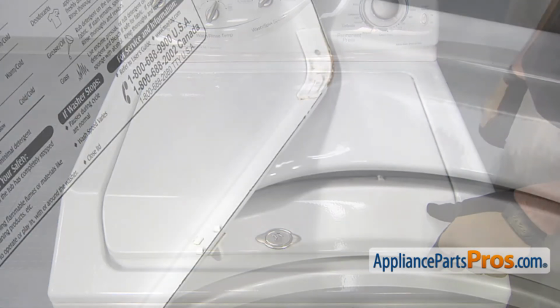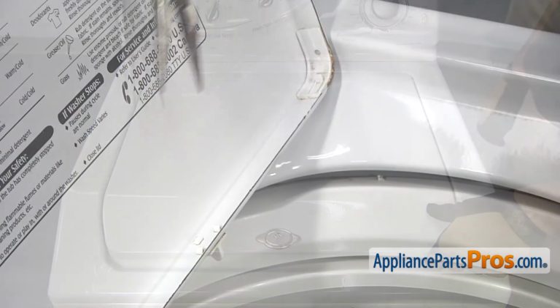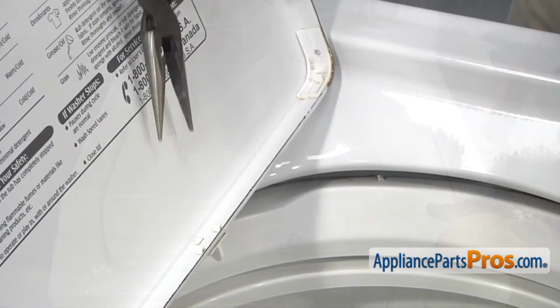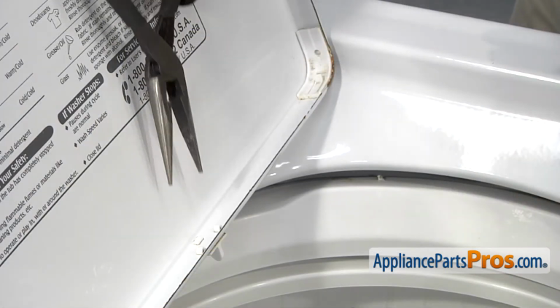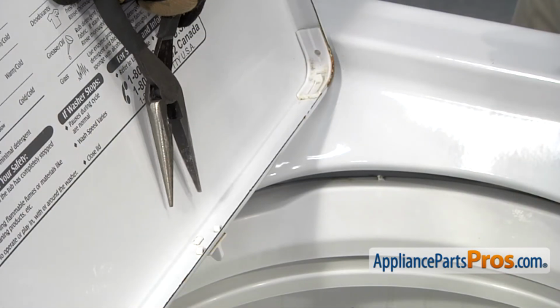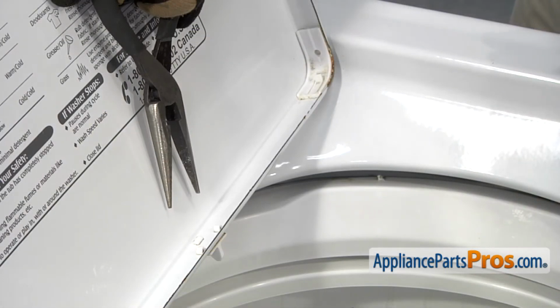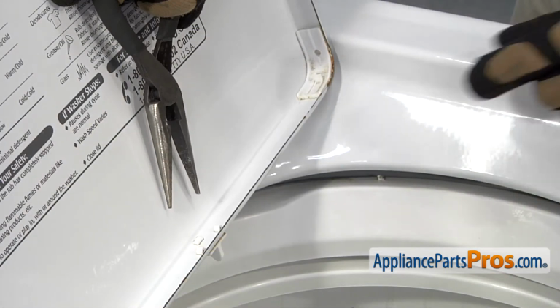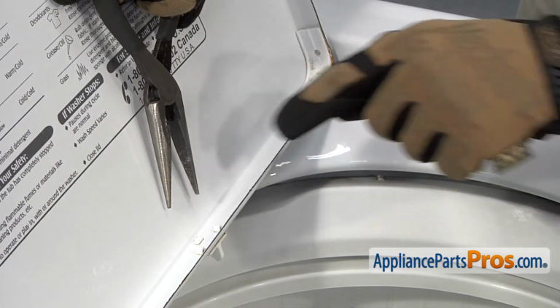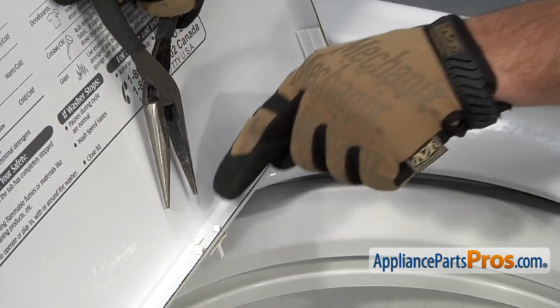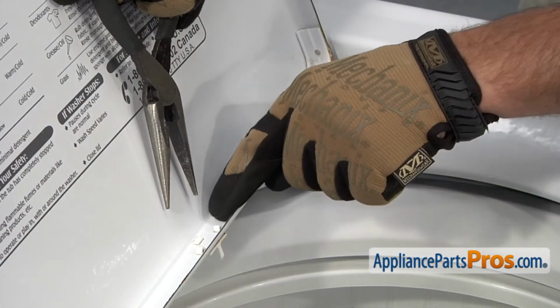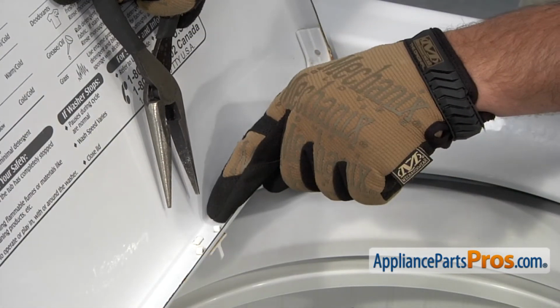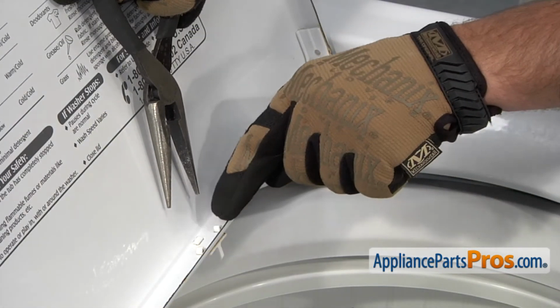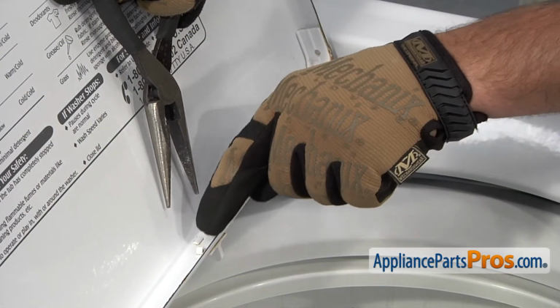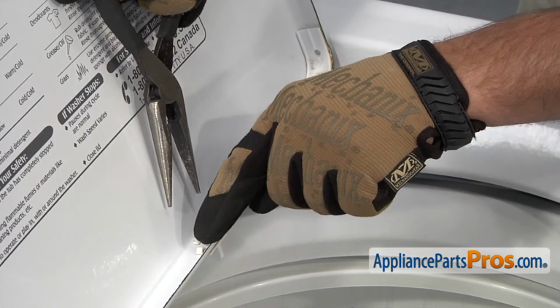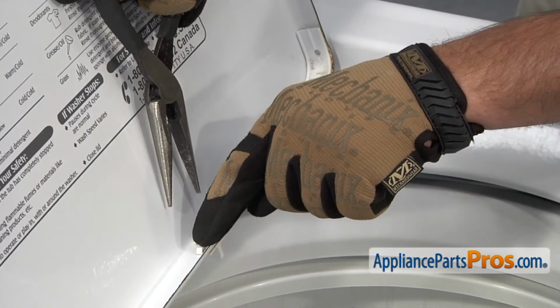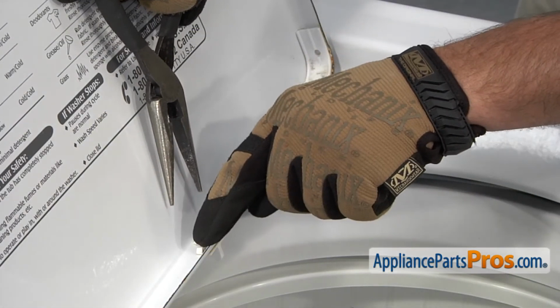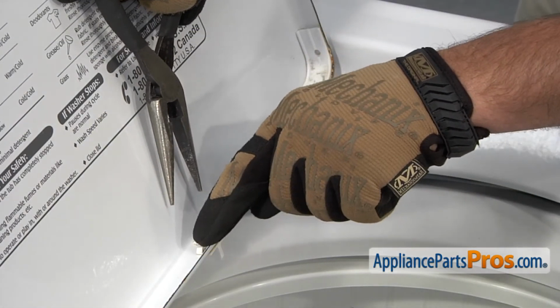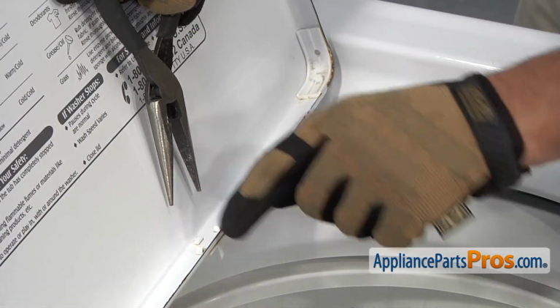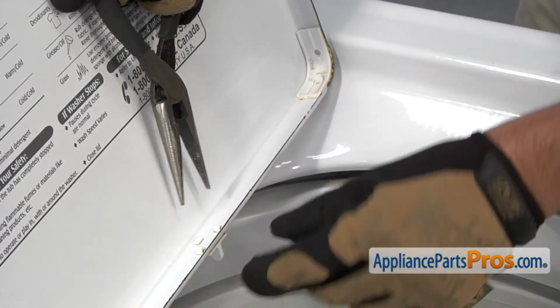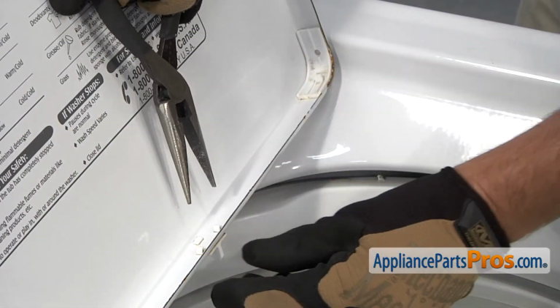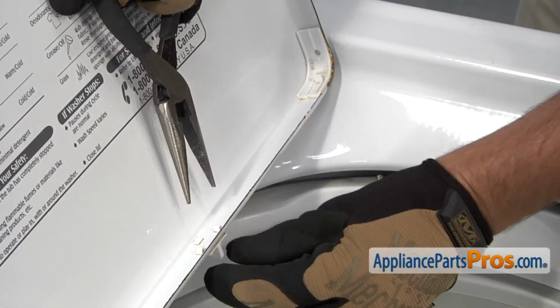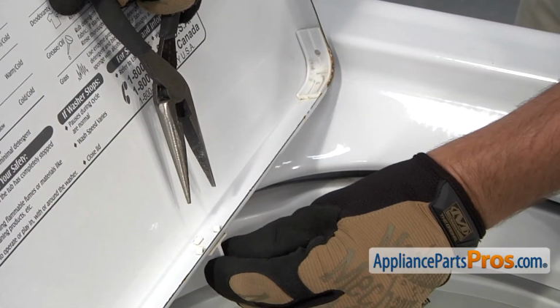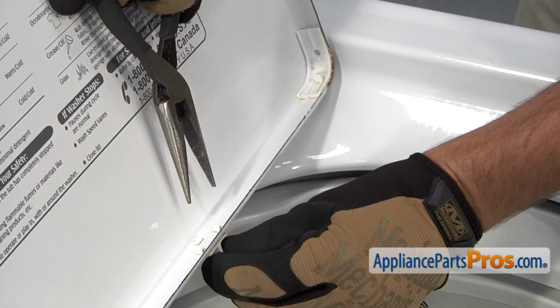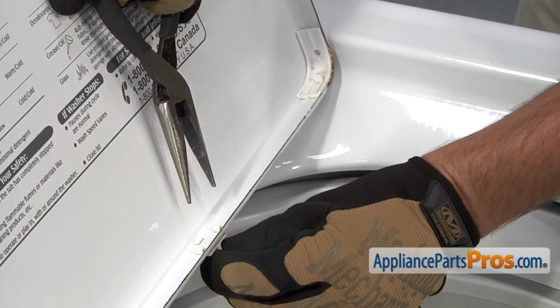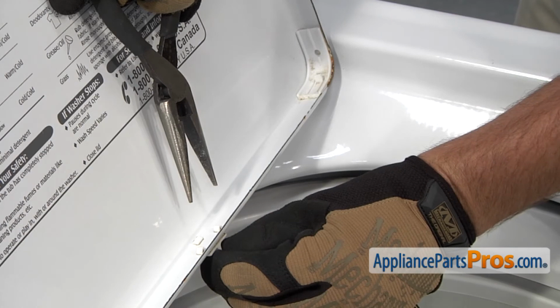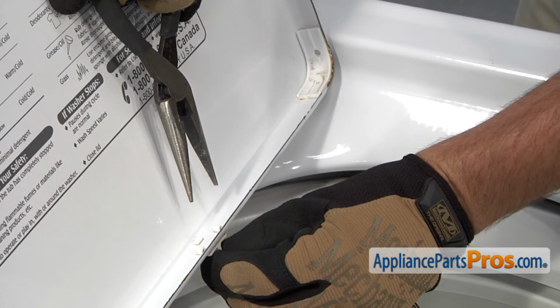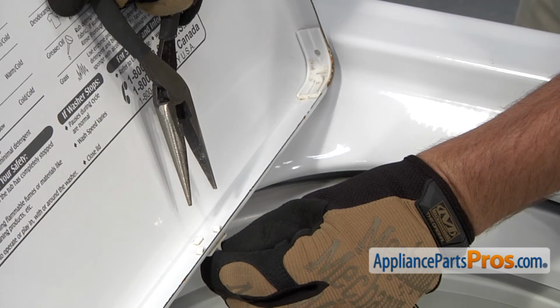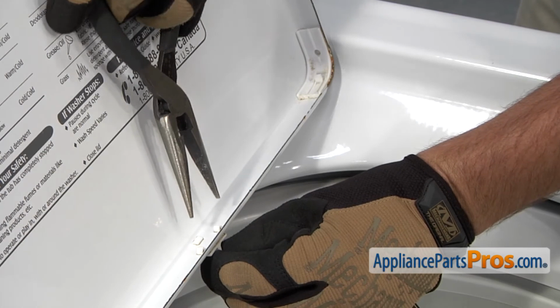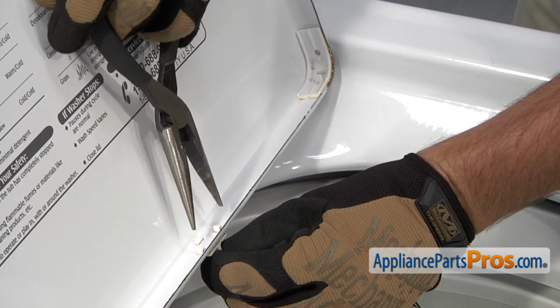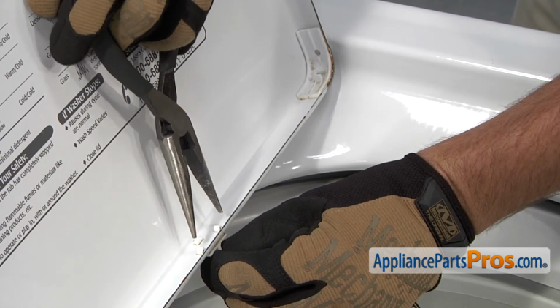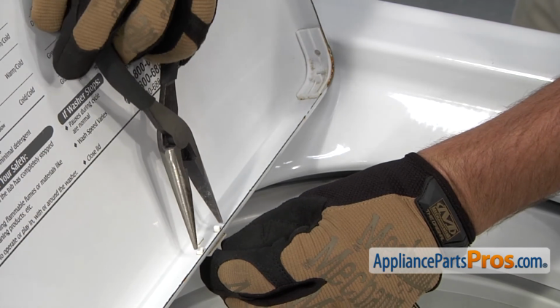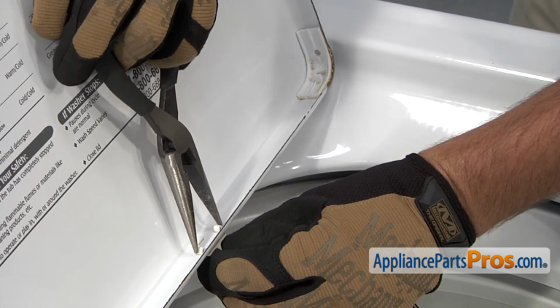Use a pair of pliers to squeeze in on these two small tabs that allow you to release the lid cam.